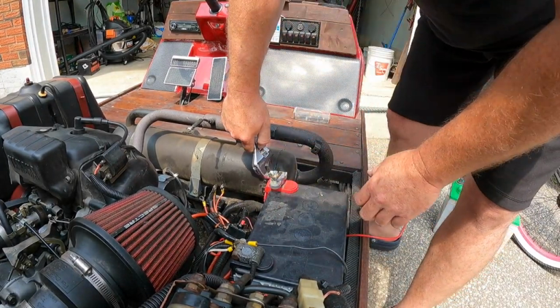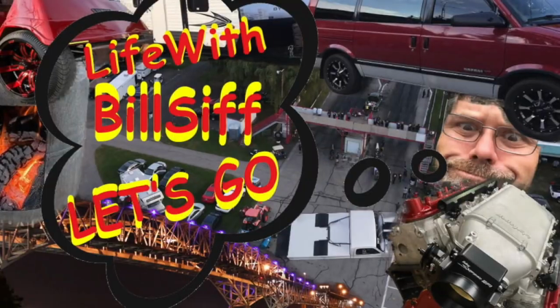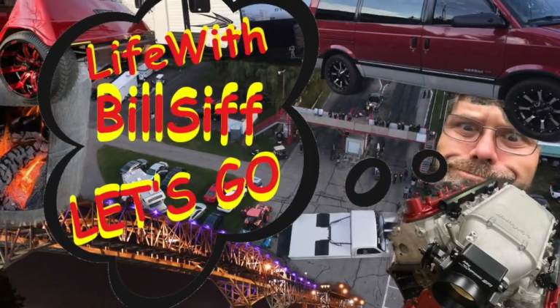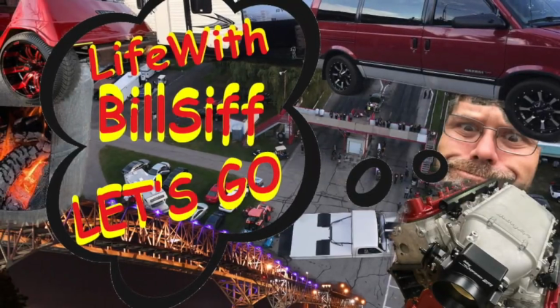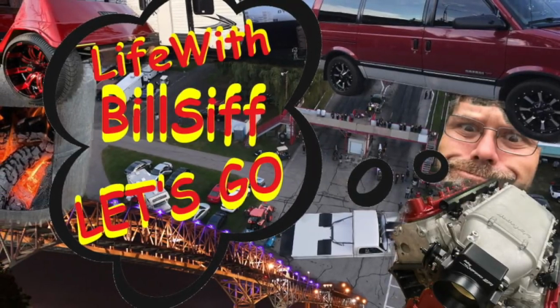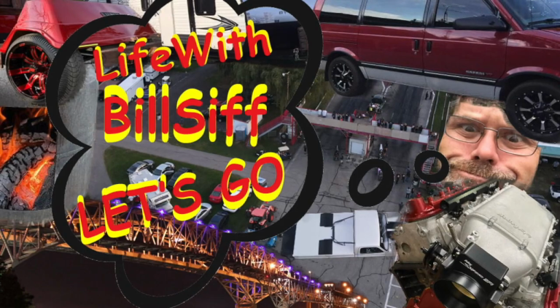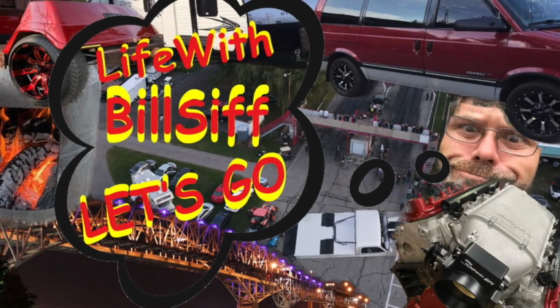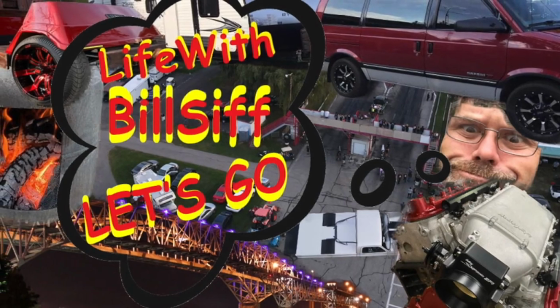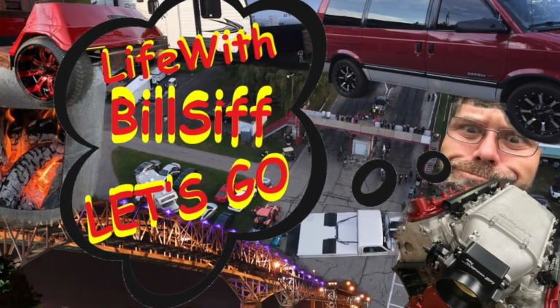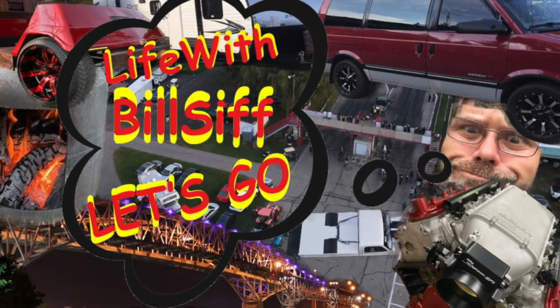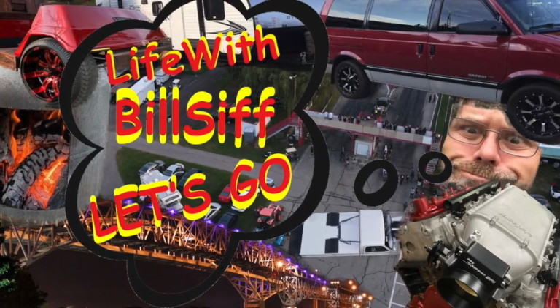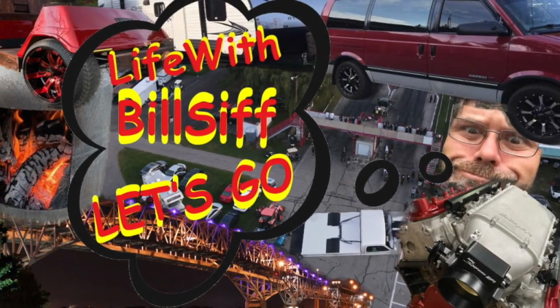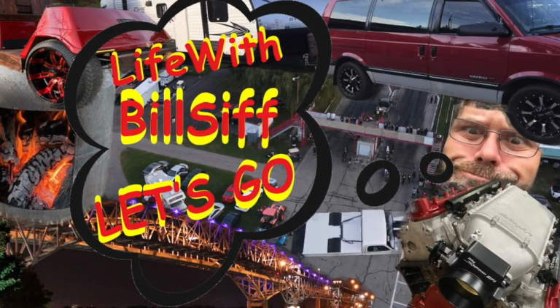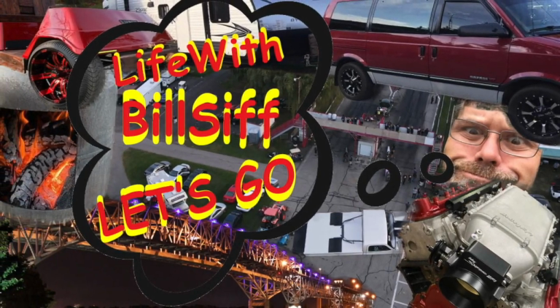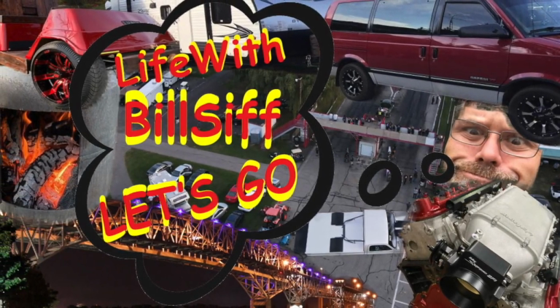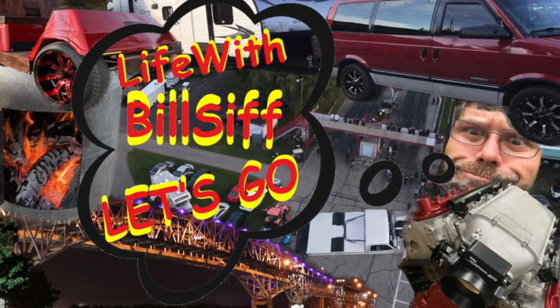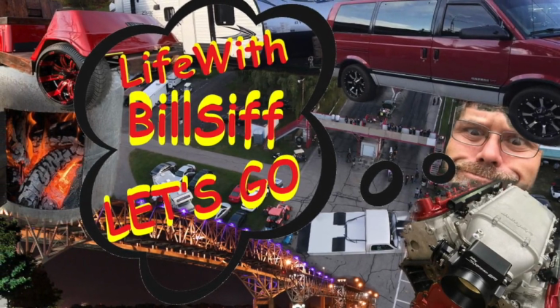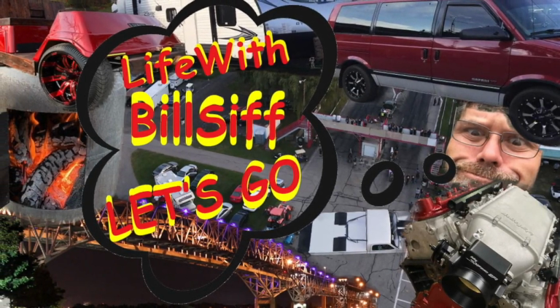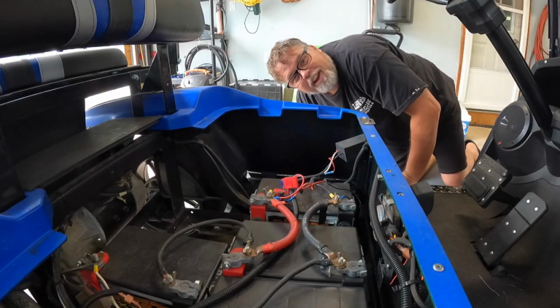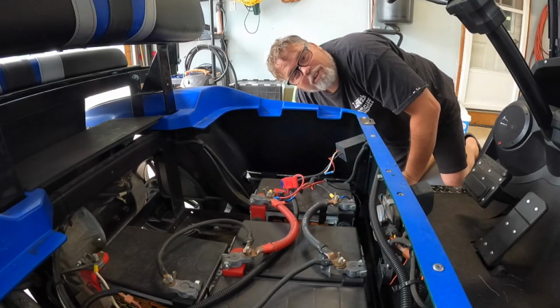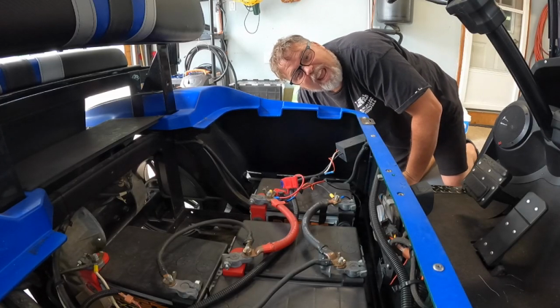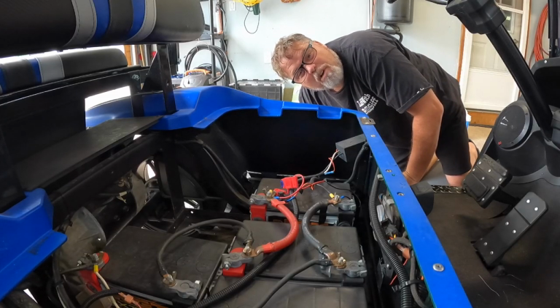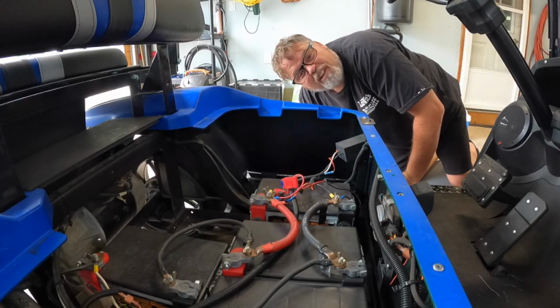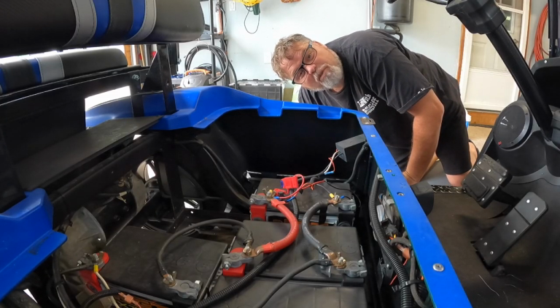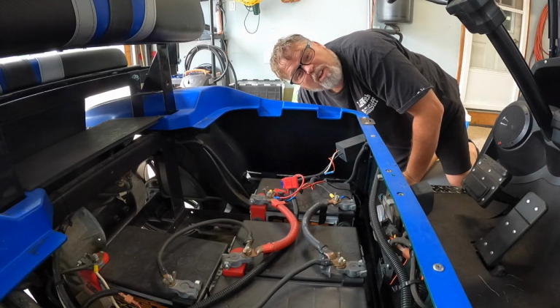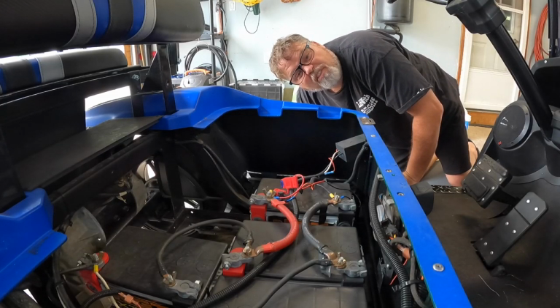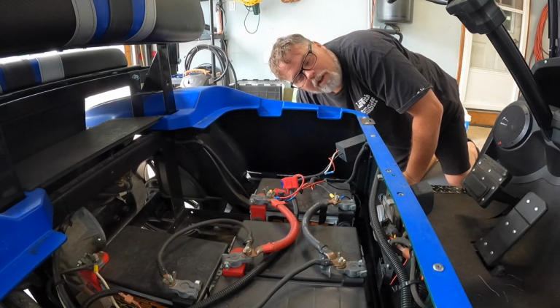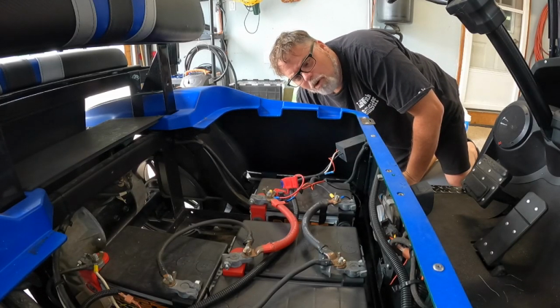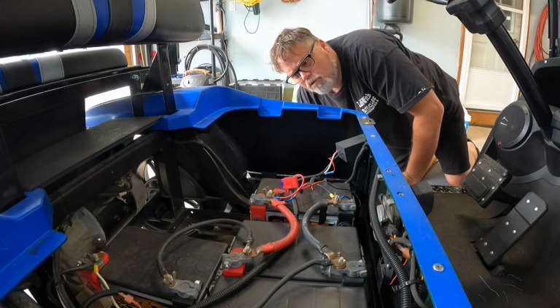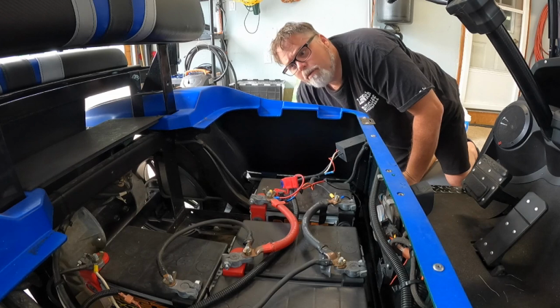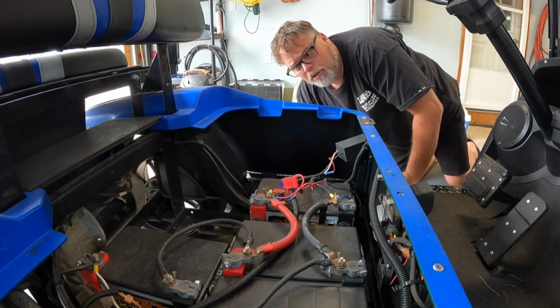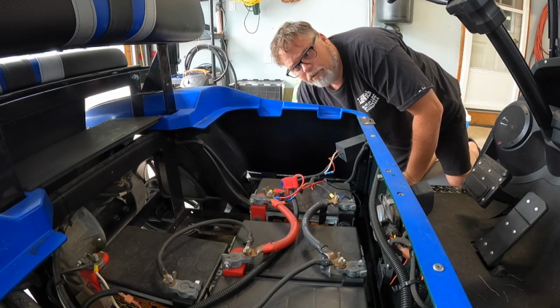Thanks a lot for coming along with Life with Belsif. Let's see what's really going on. How you doing today? Welcome to Life with Belsif. I'm your host, Belsif.